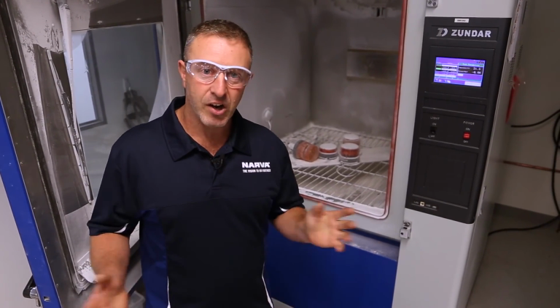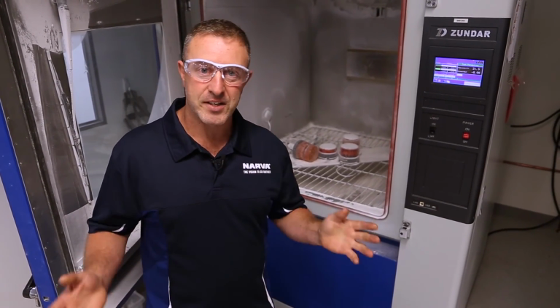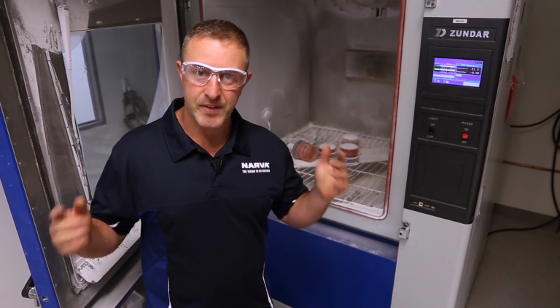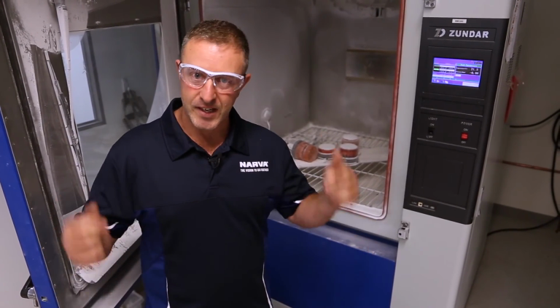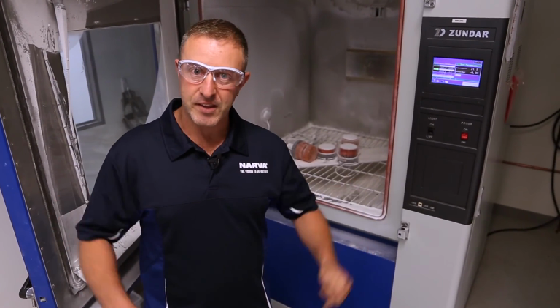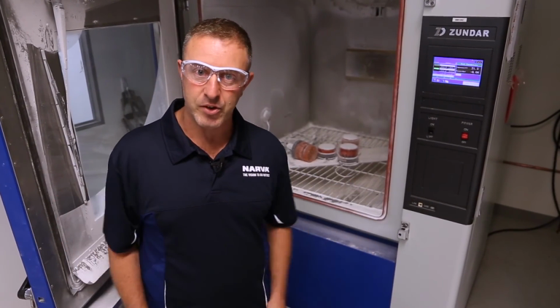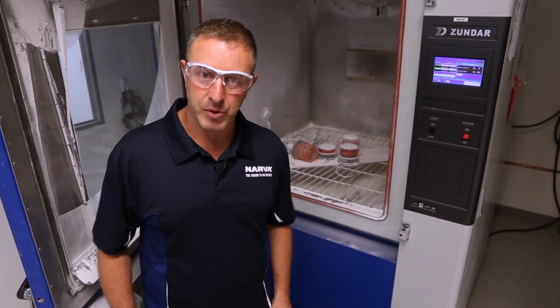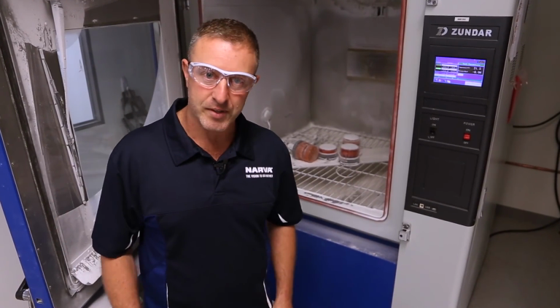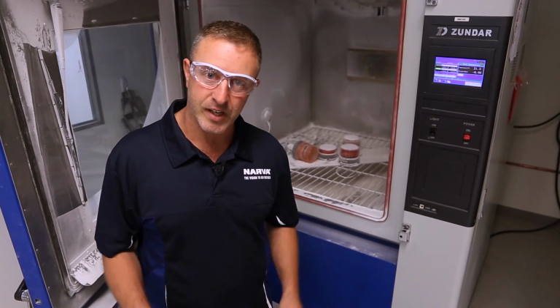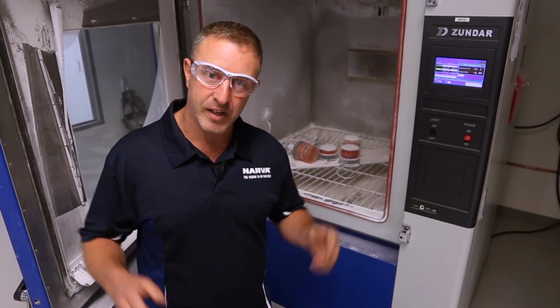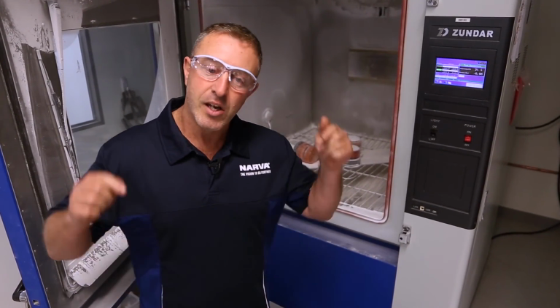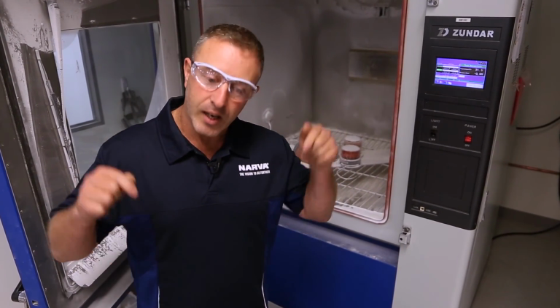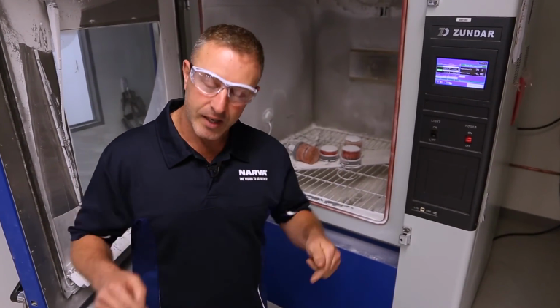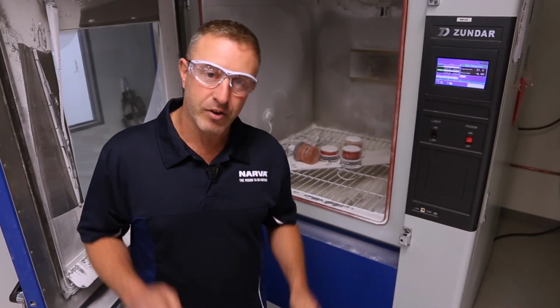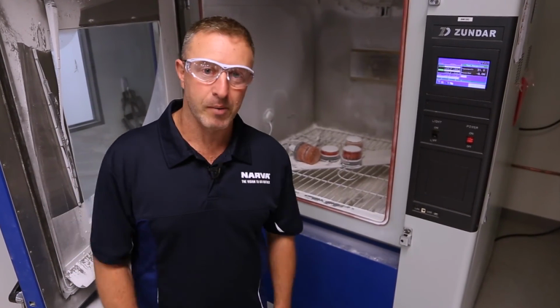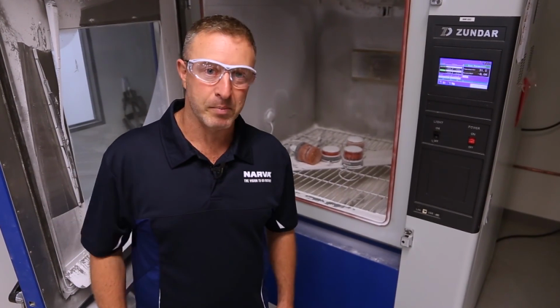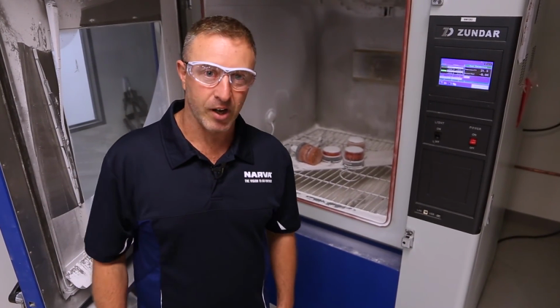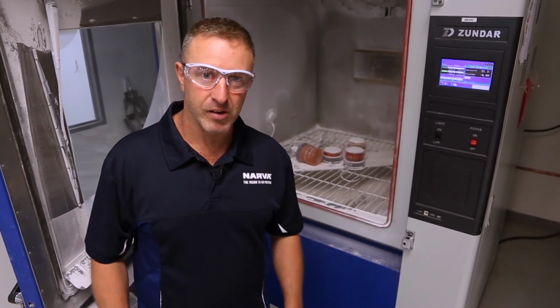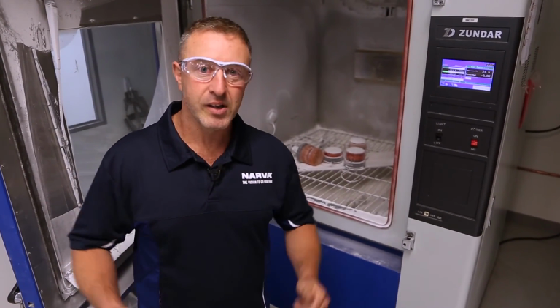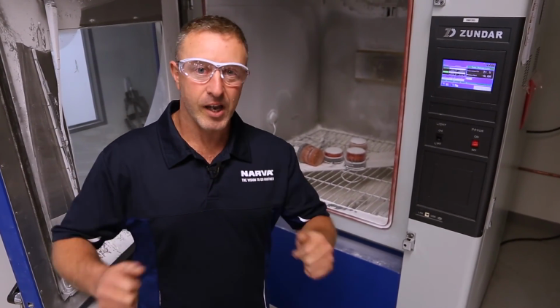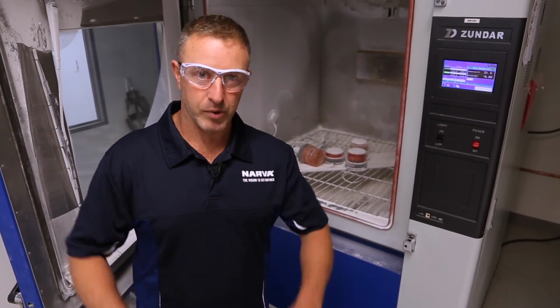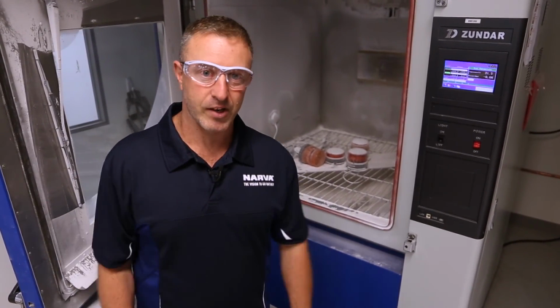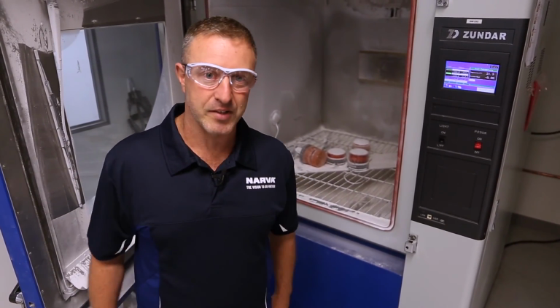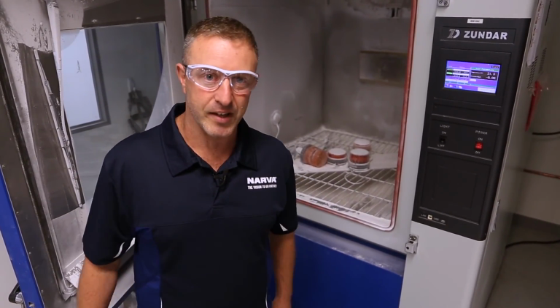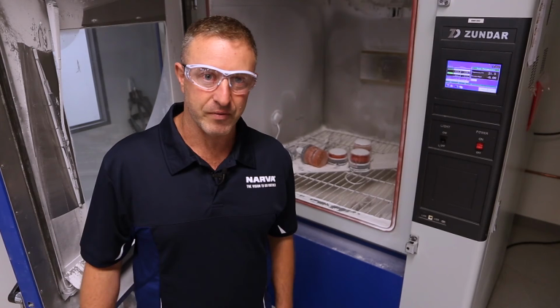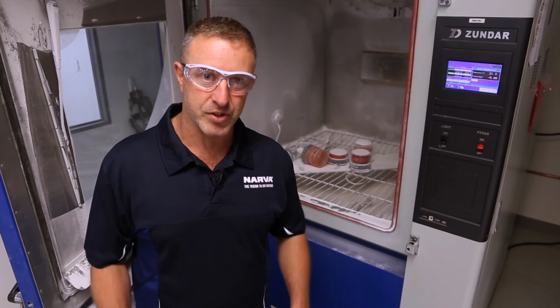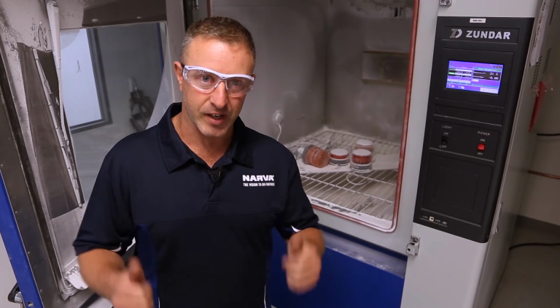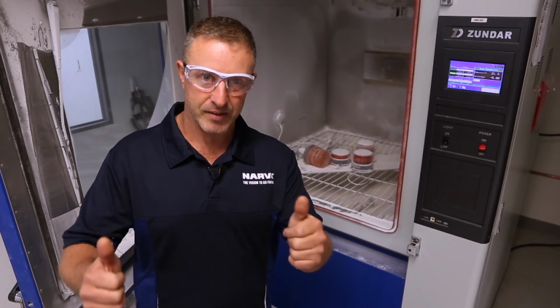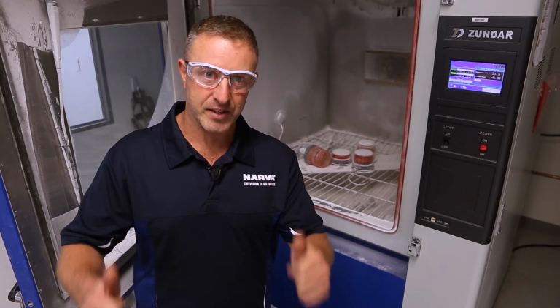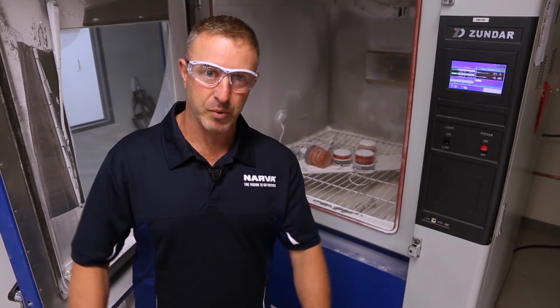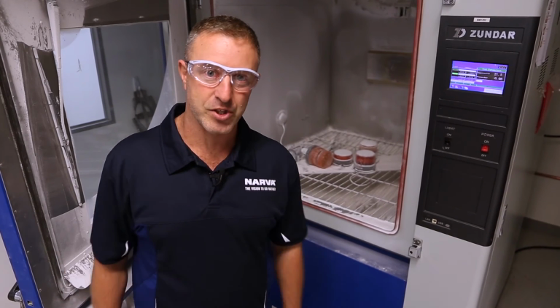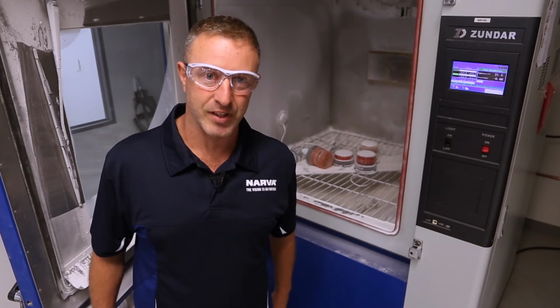If there's anything else you want to see, leave a comment below and we'll get on to that in the future. Thanks for watching.